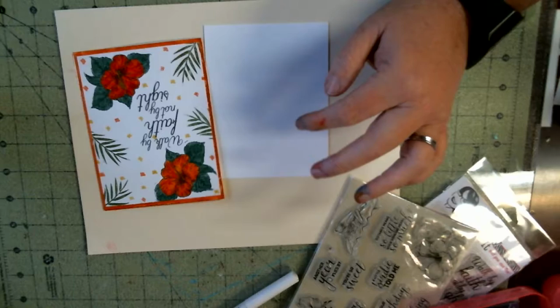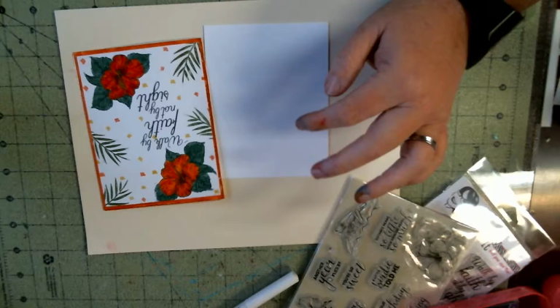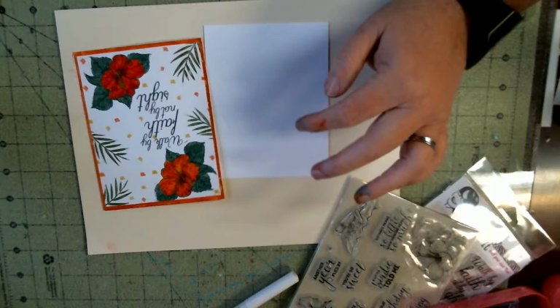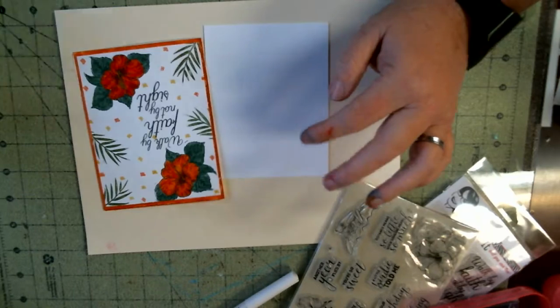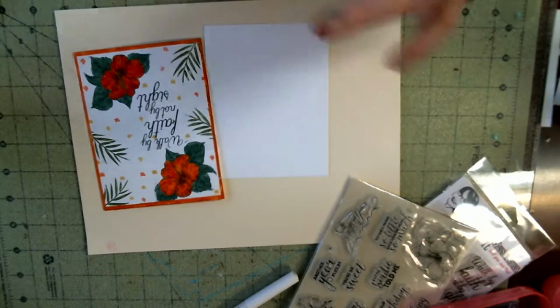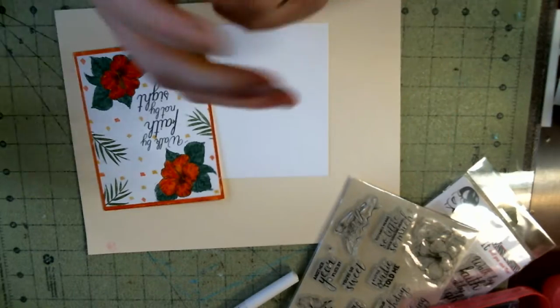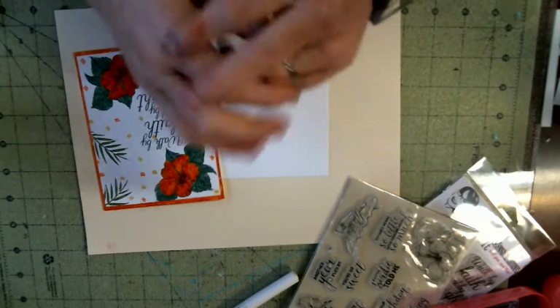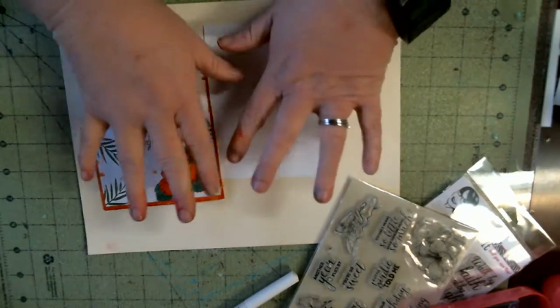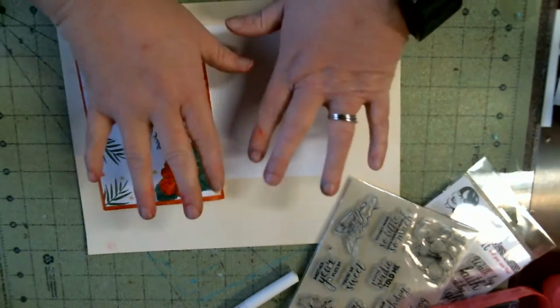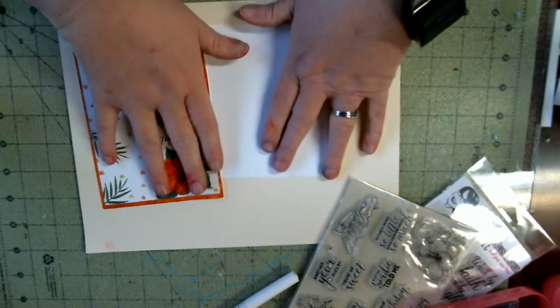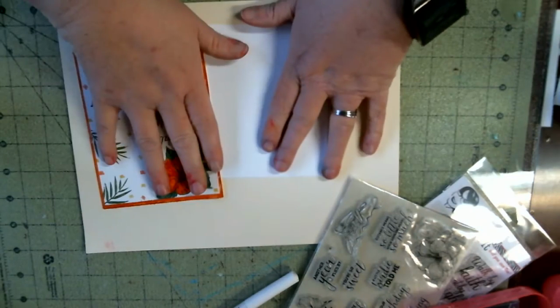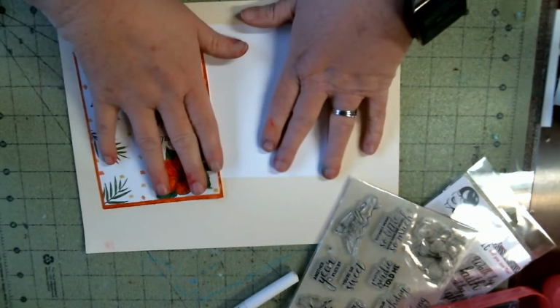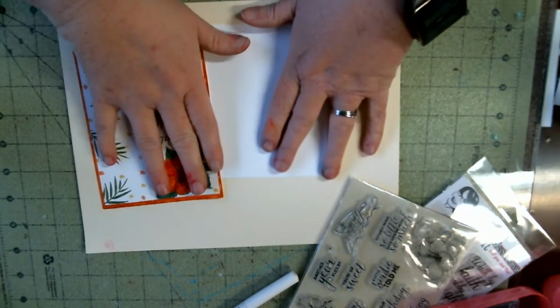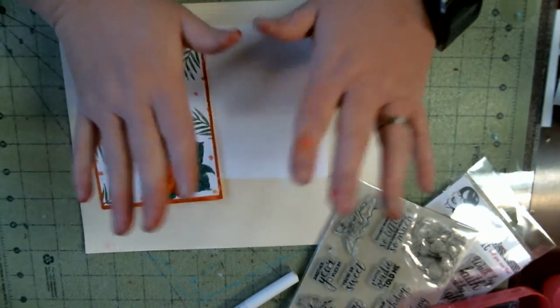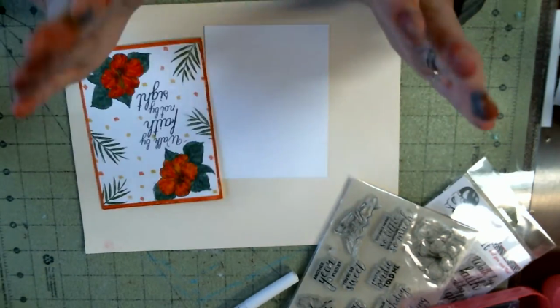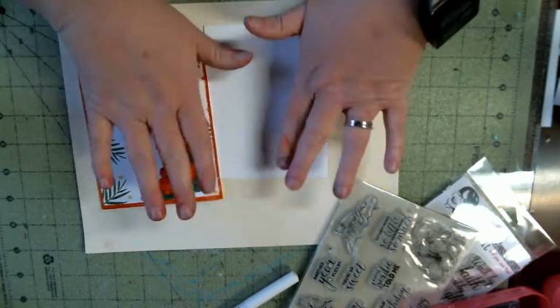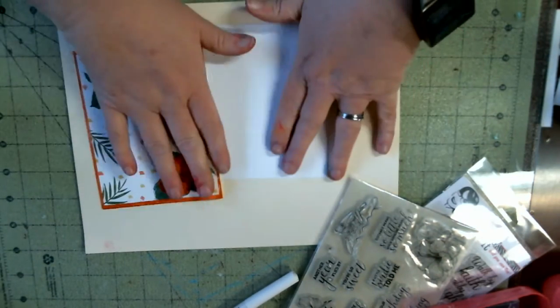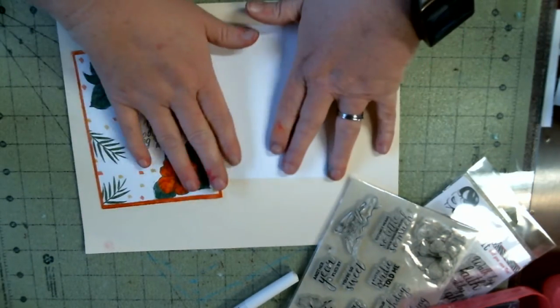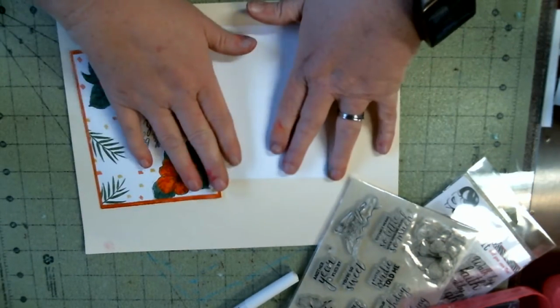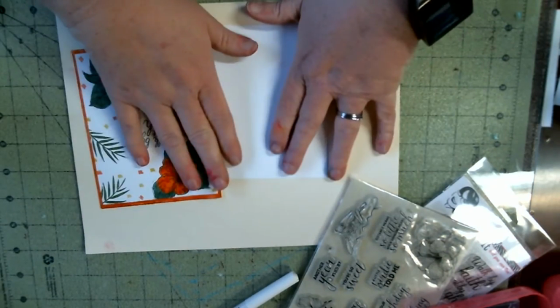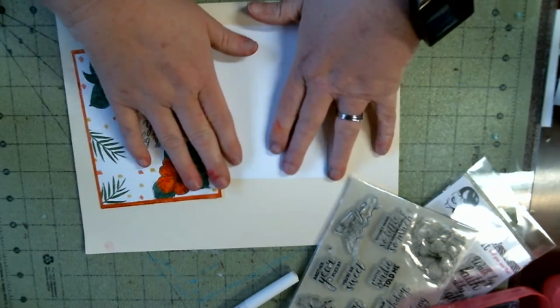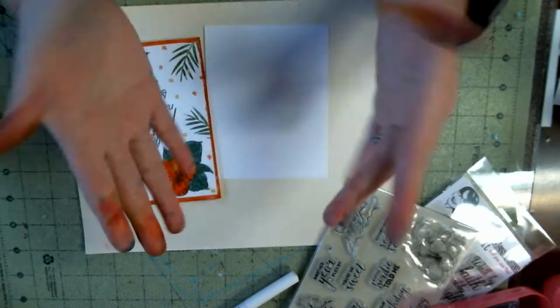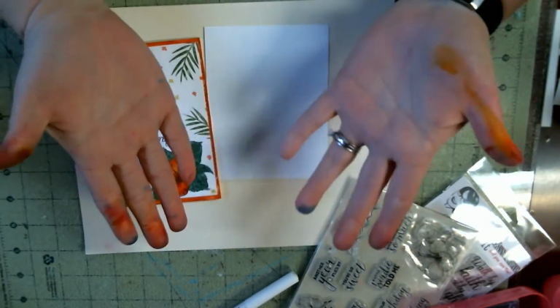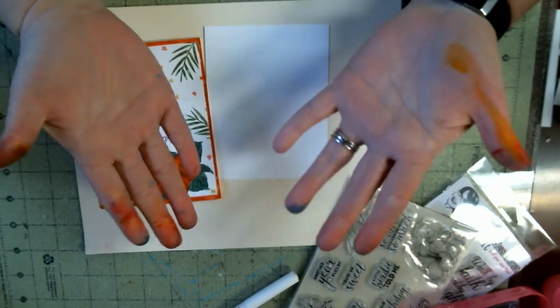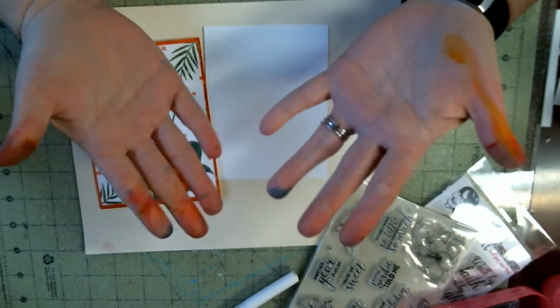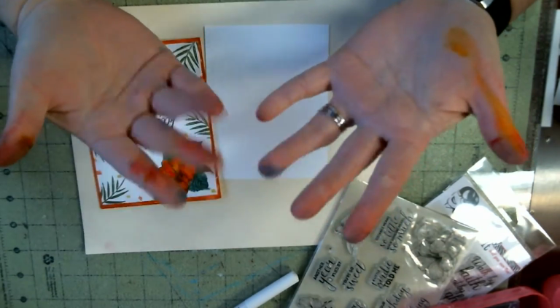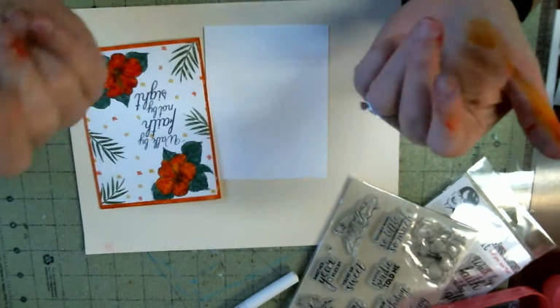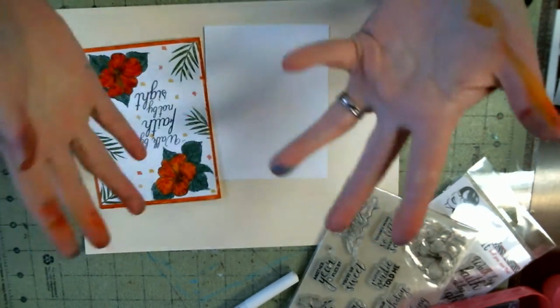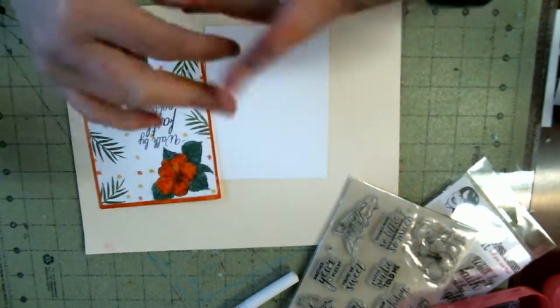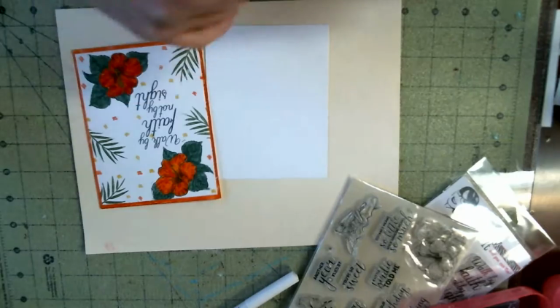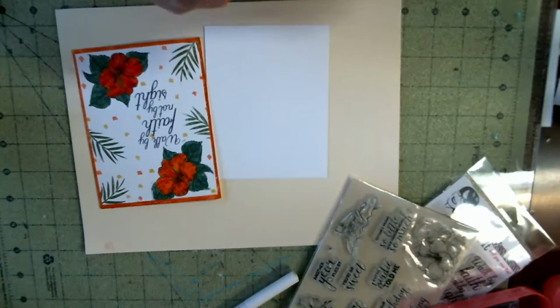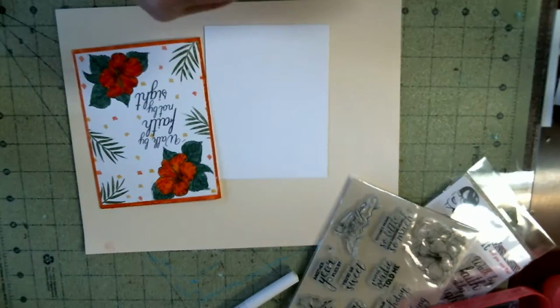Hello, welcome to Angie's Craft Corner, and yes, my hands are a mess — I've been playing this morning.